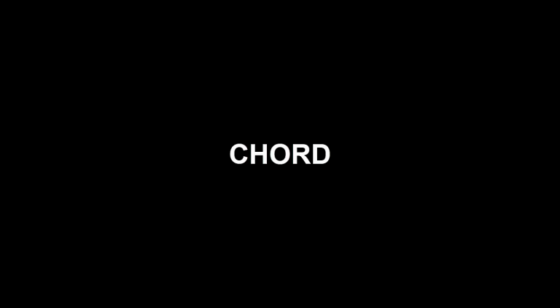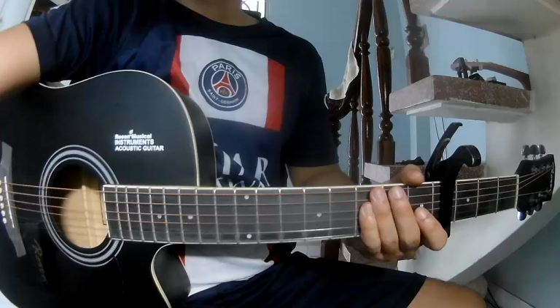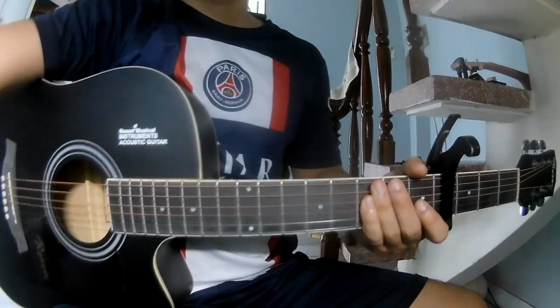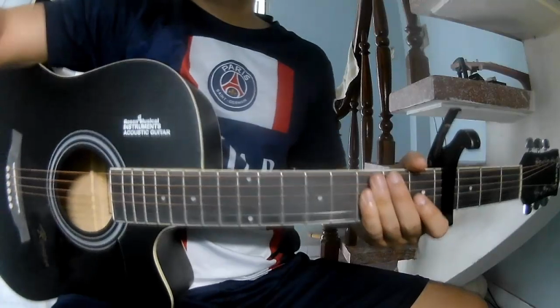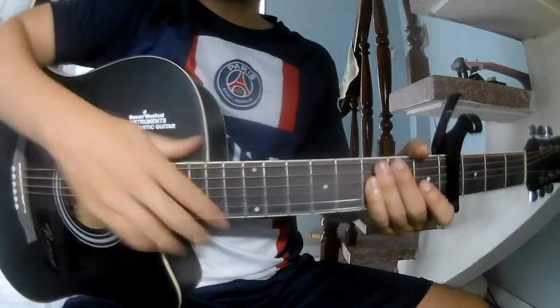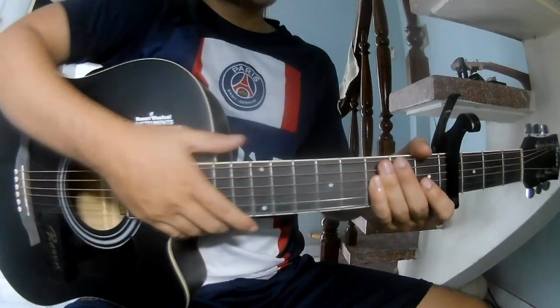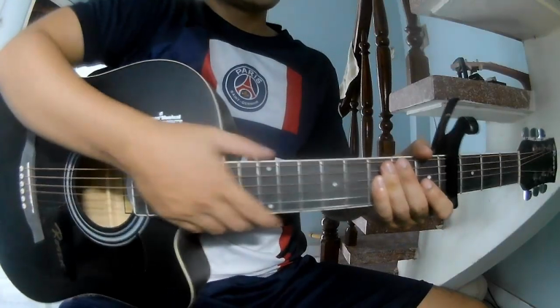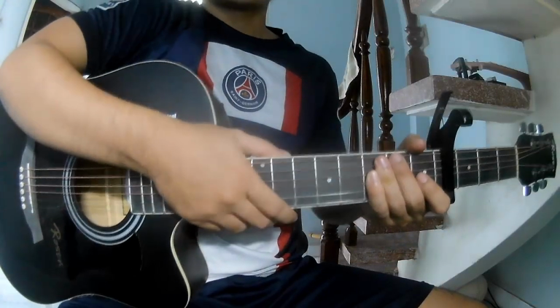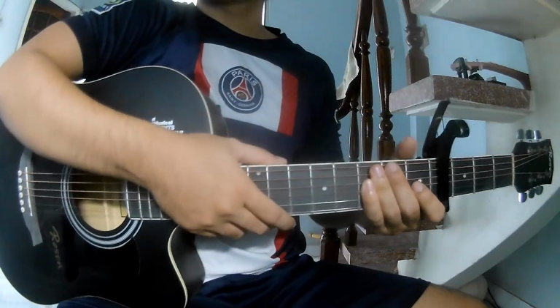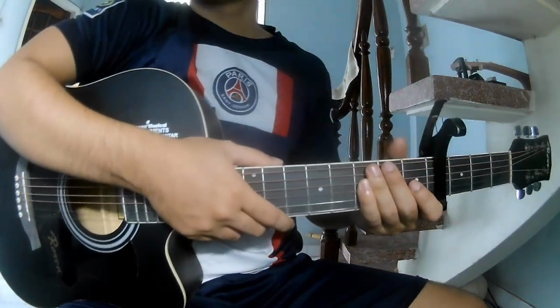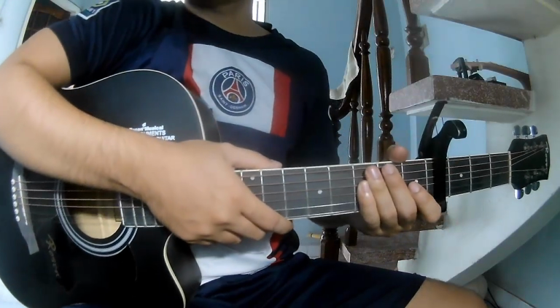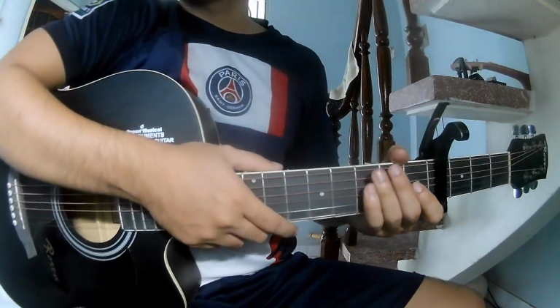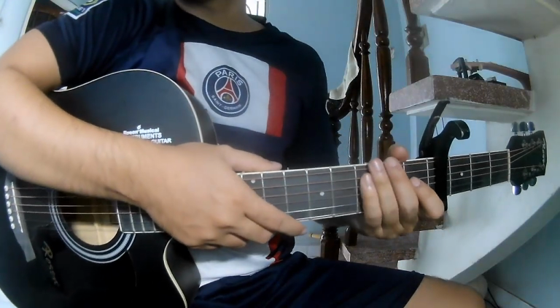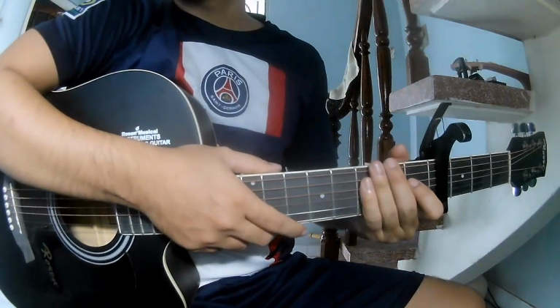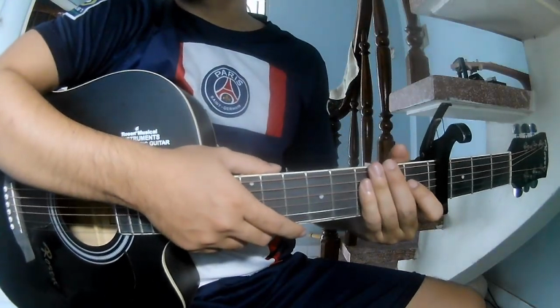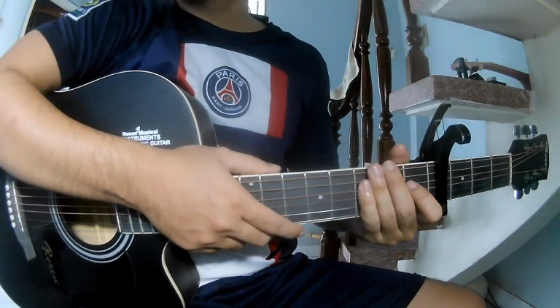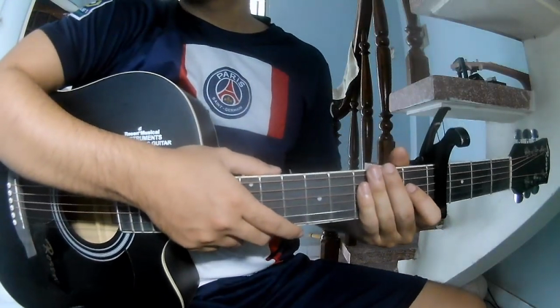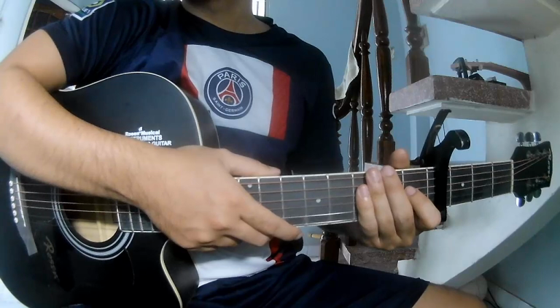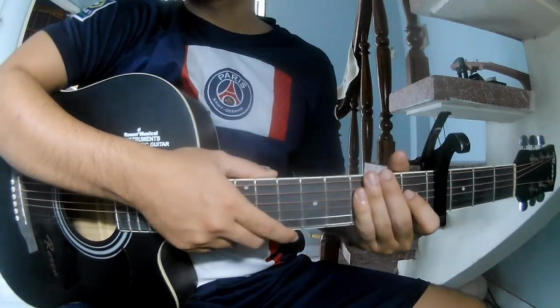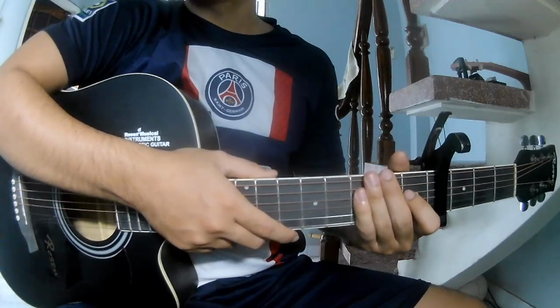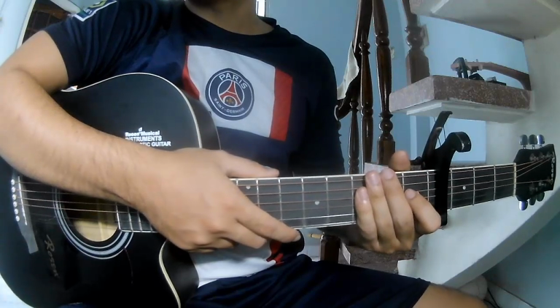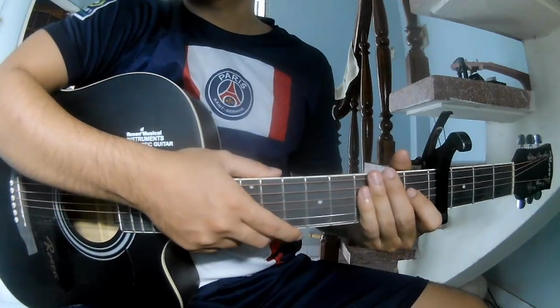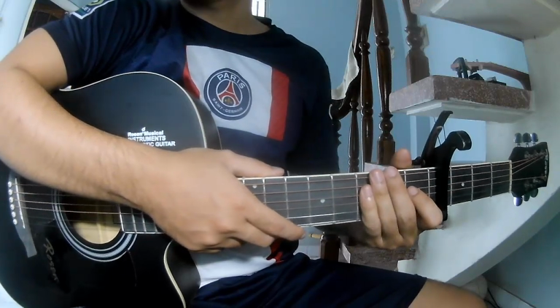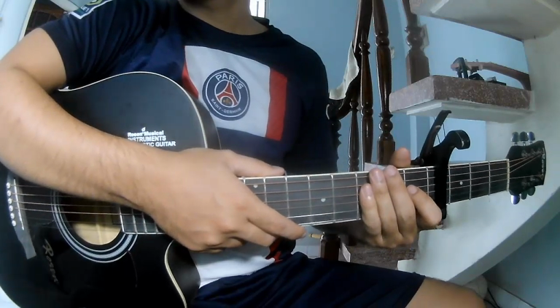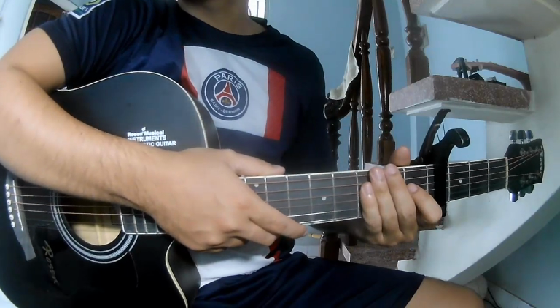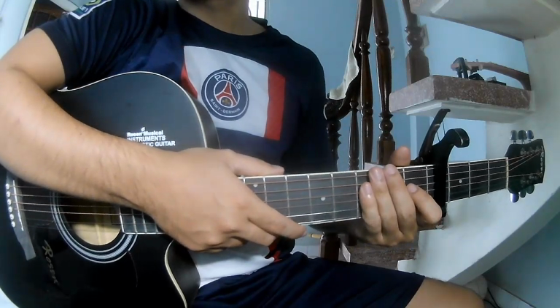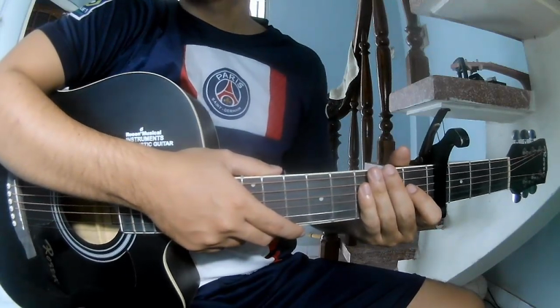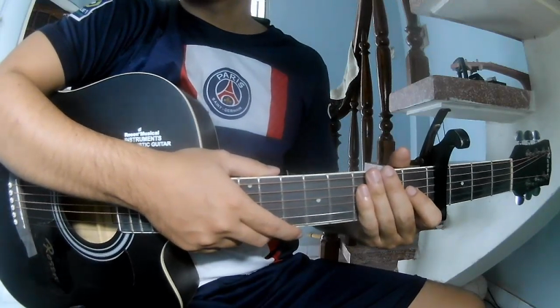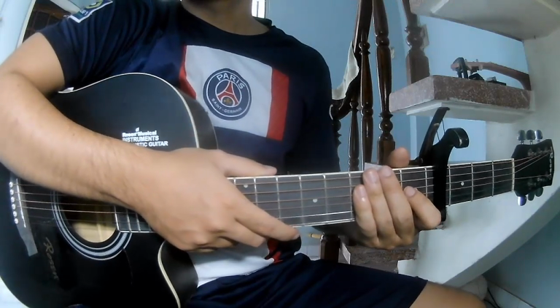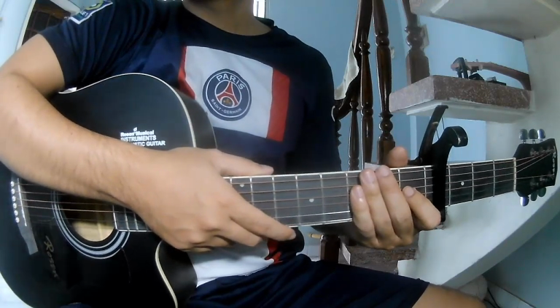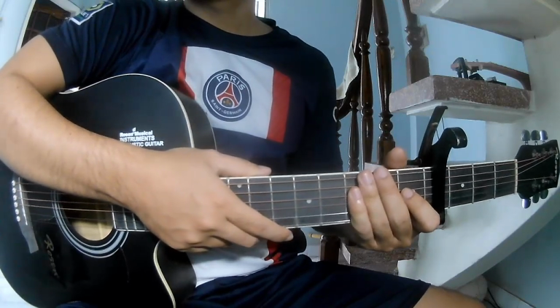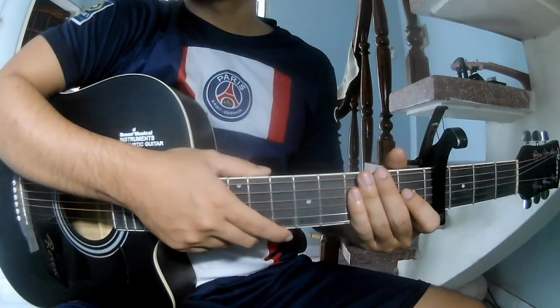Hi everyone, today we see how to play guitar. It's Beginning to Look a Lot Like Christmas by Mitch Miller.